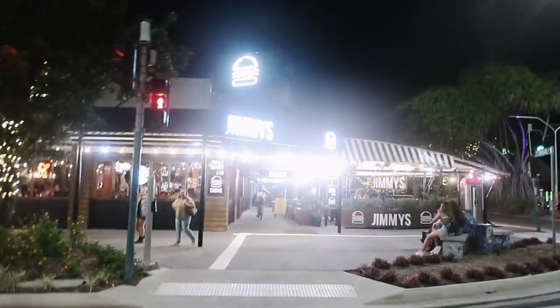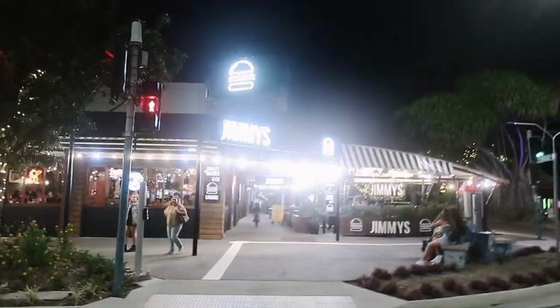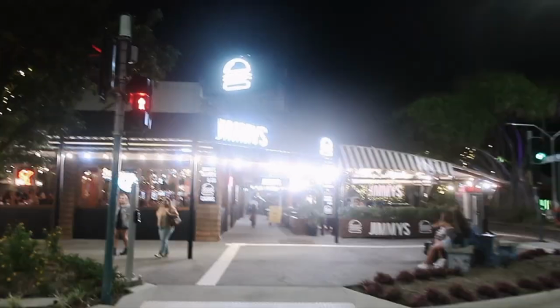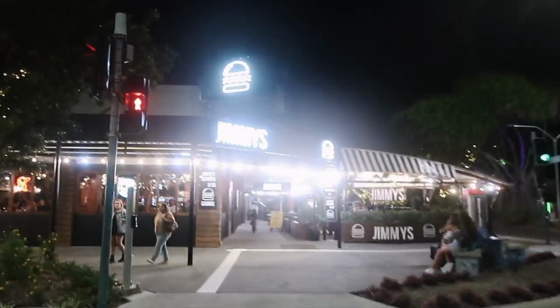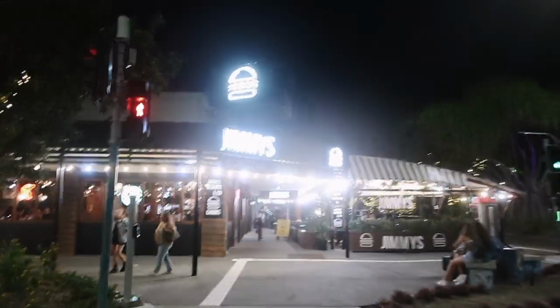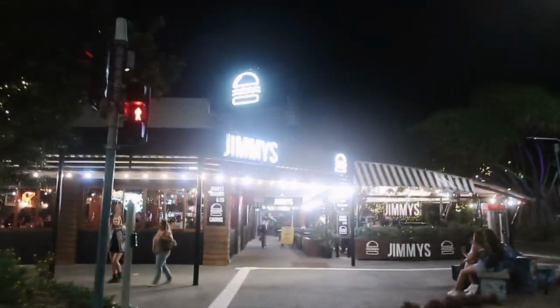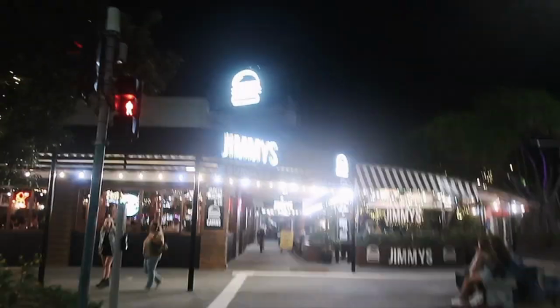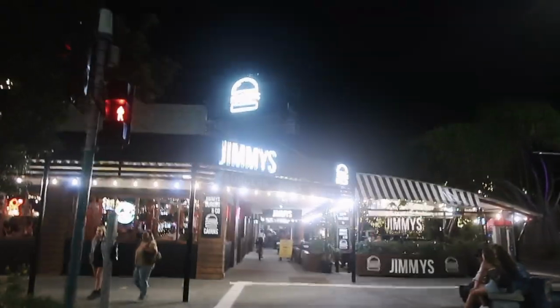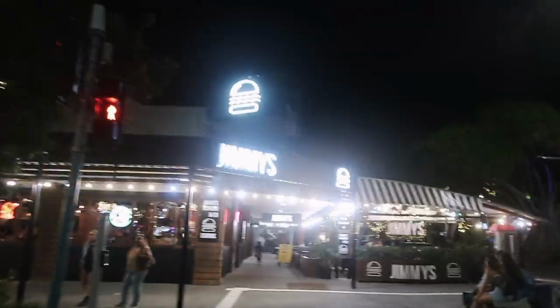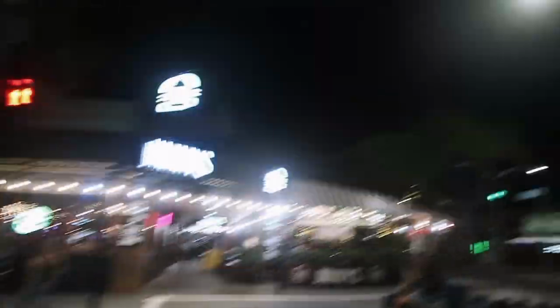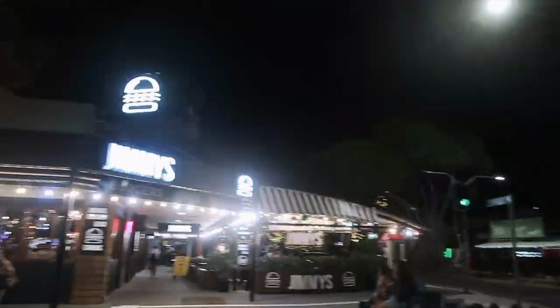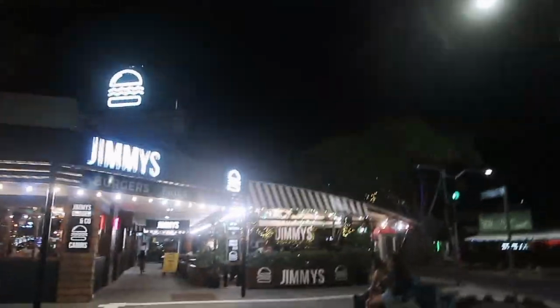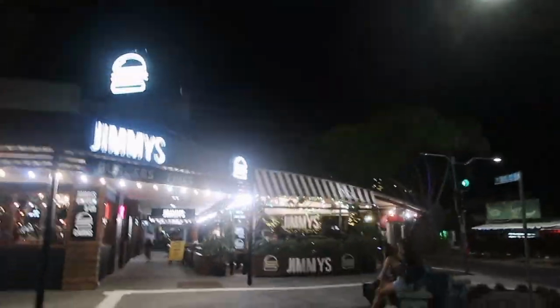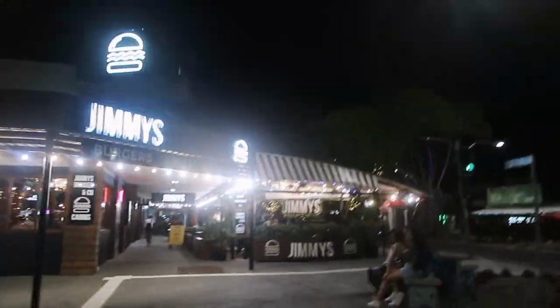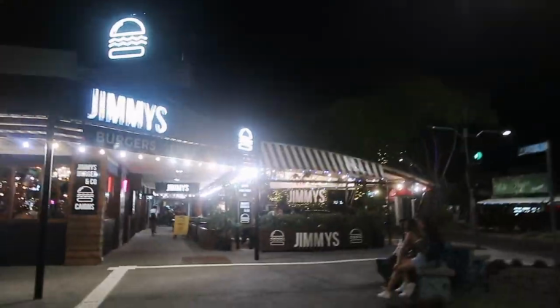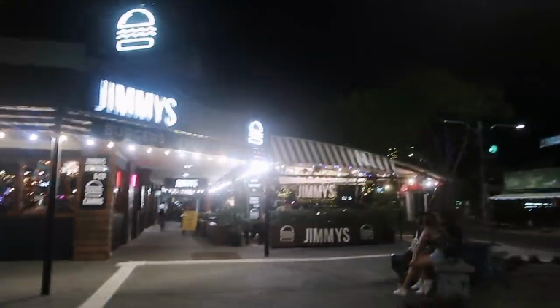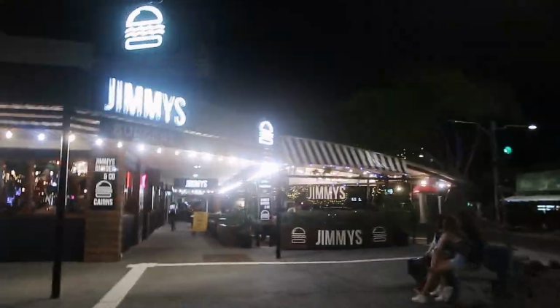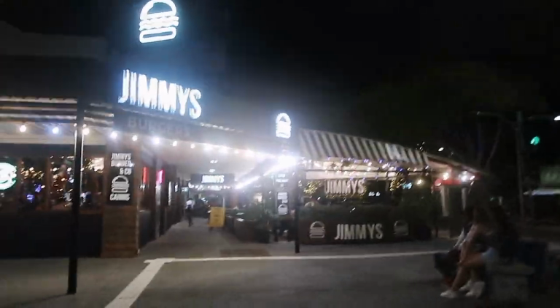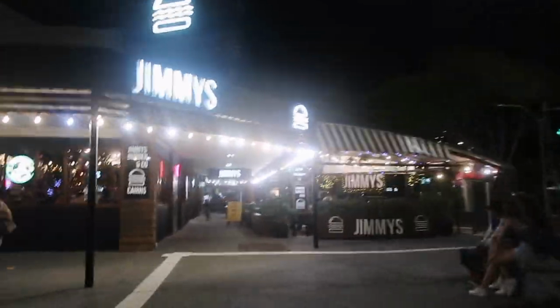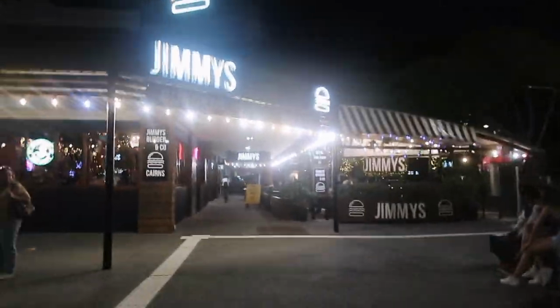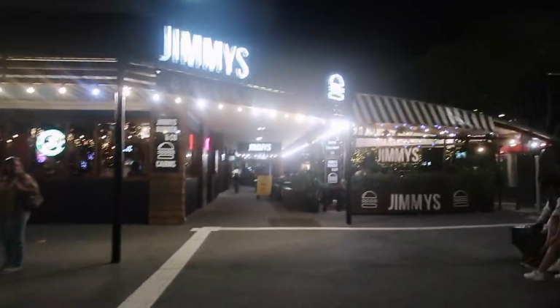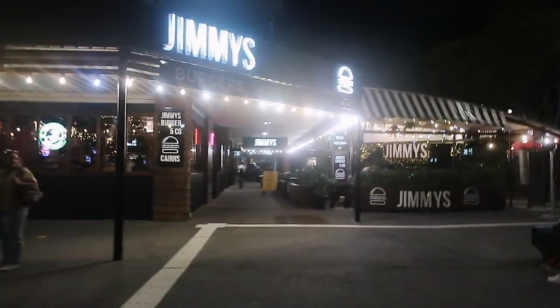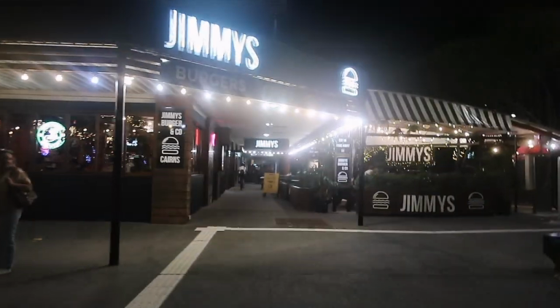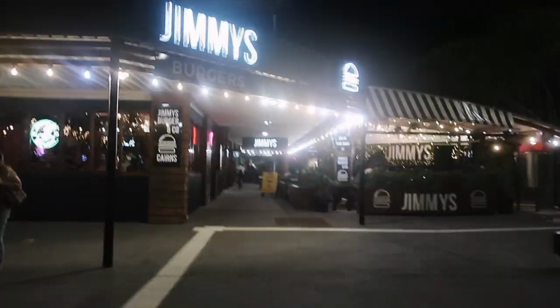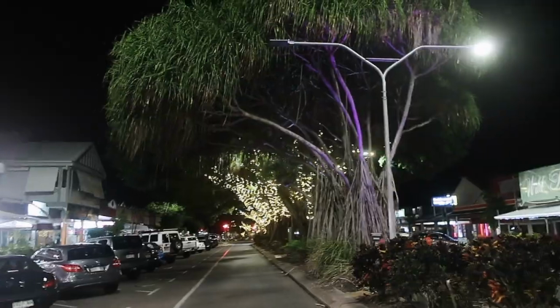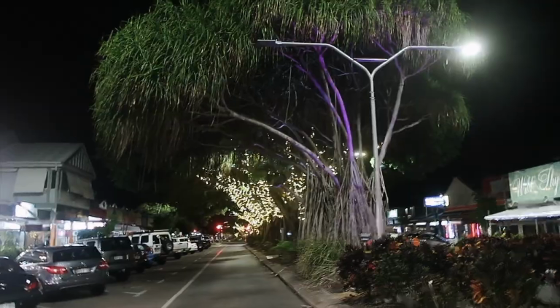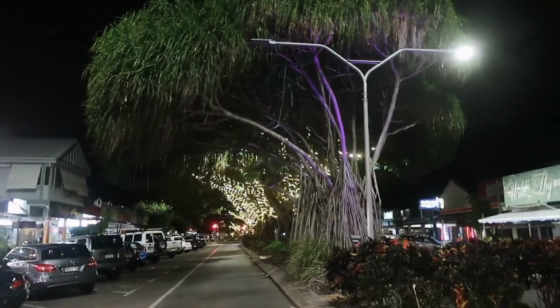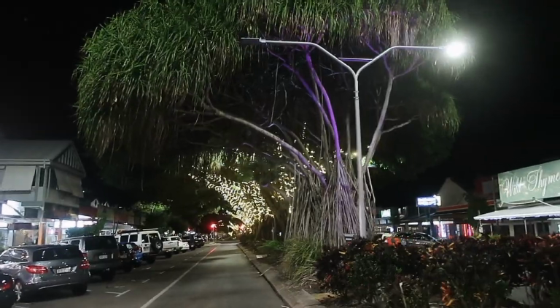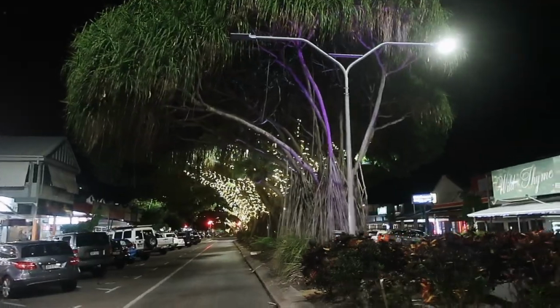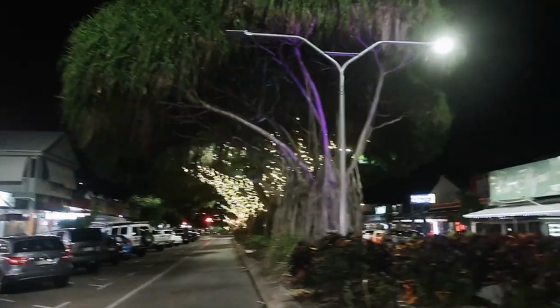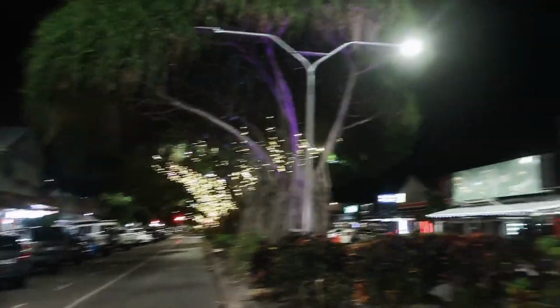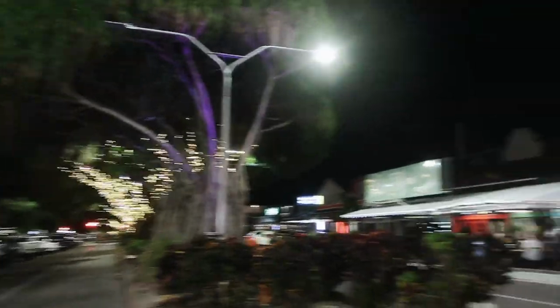We're just looking for a place to dine in Cairns - it's really cool.